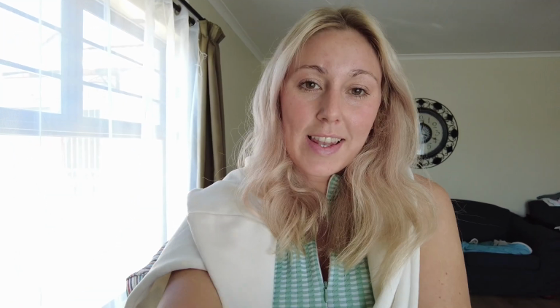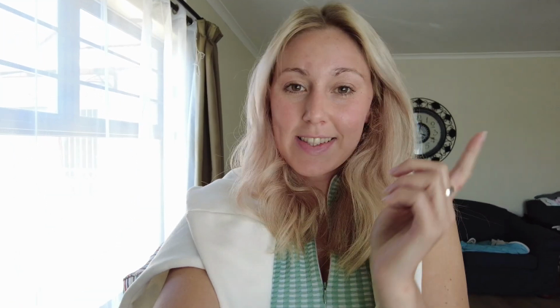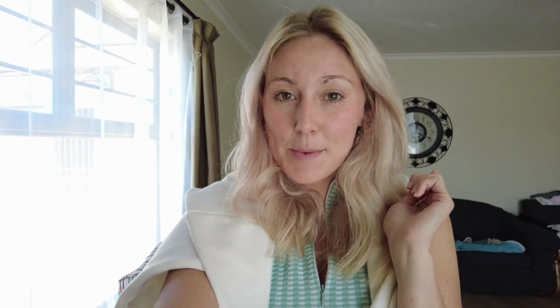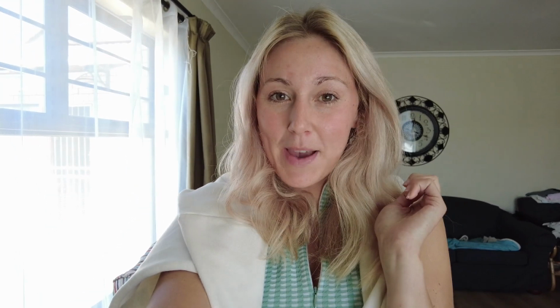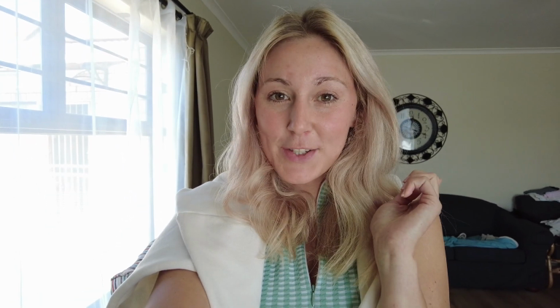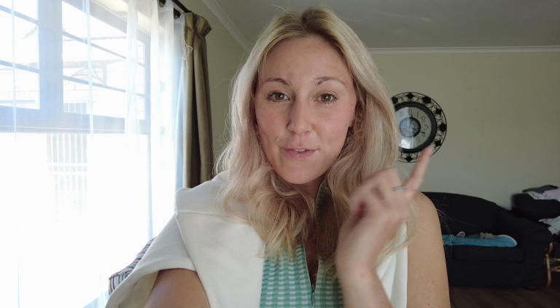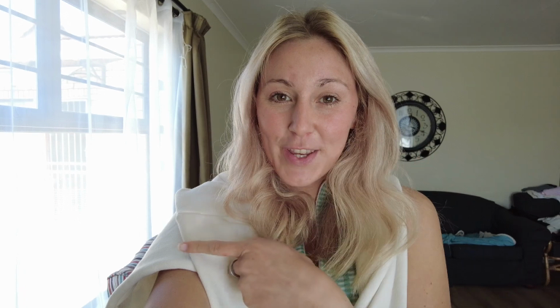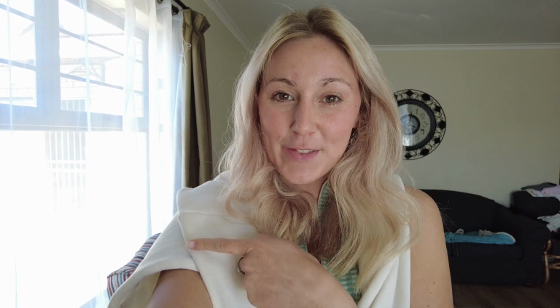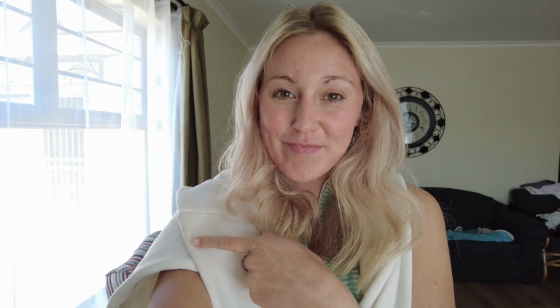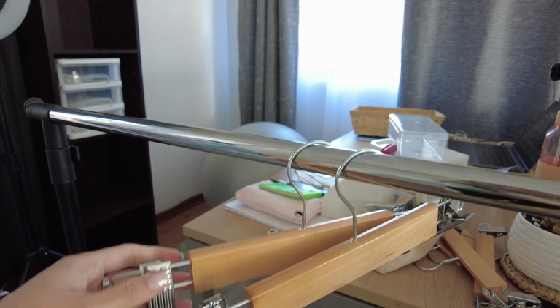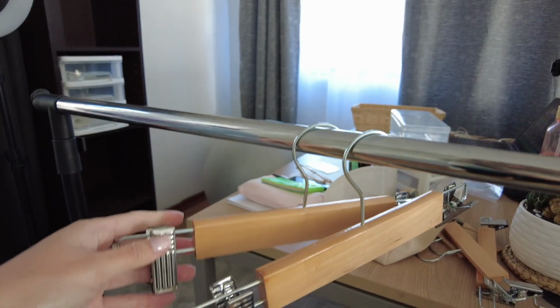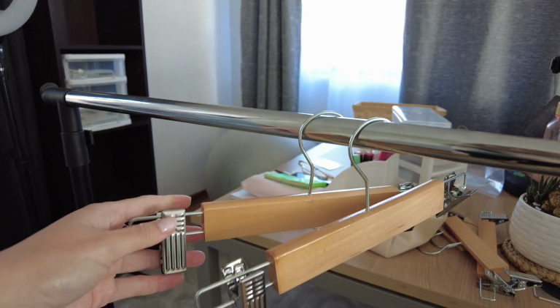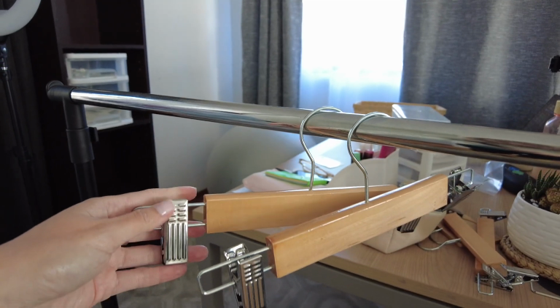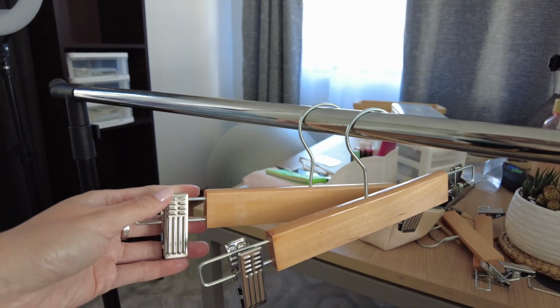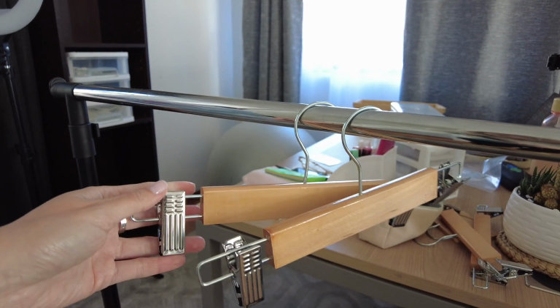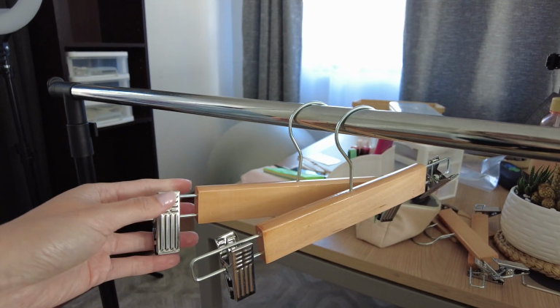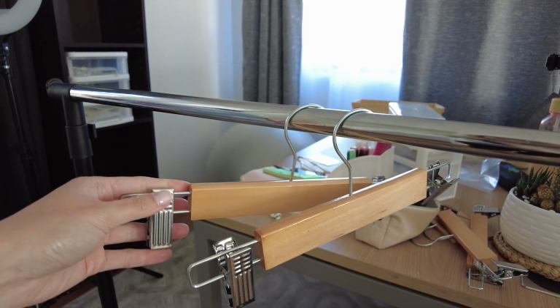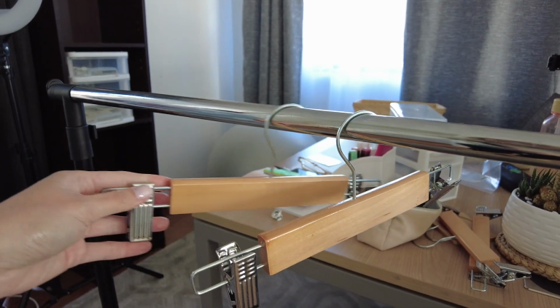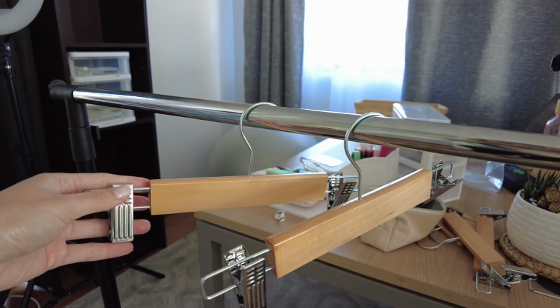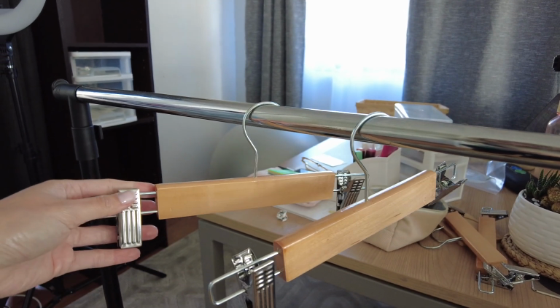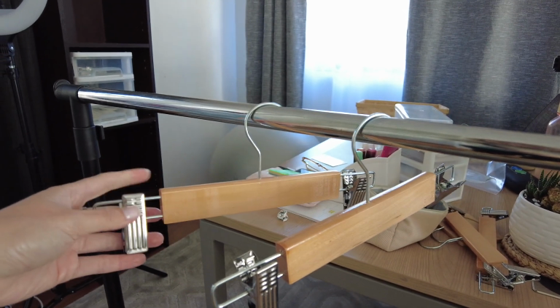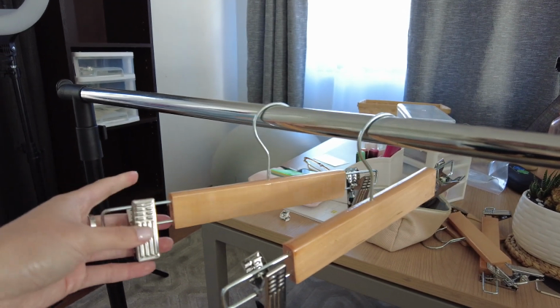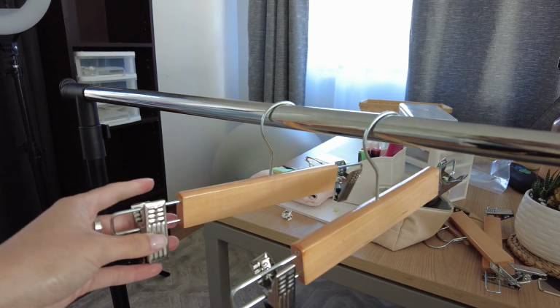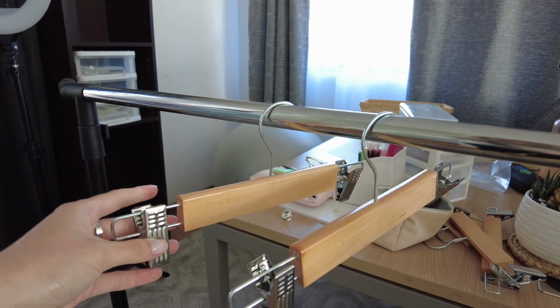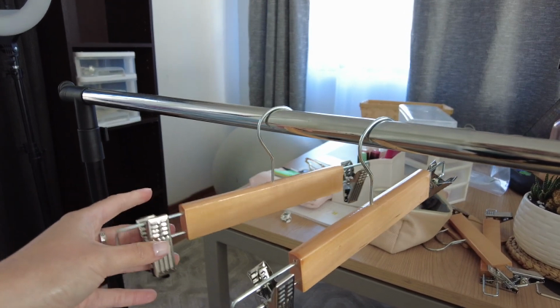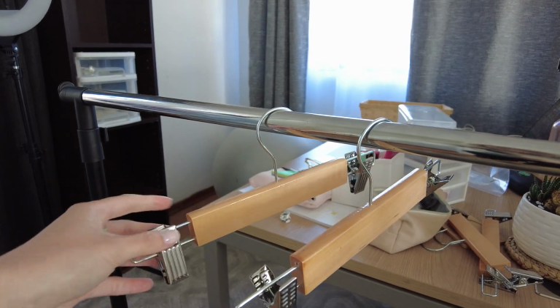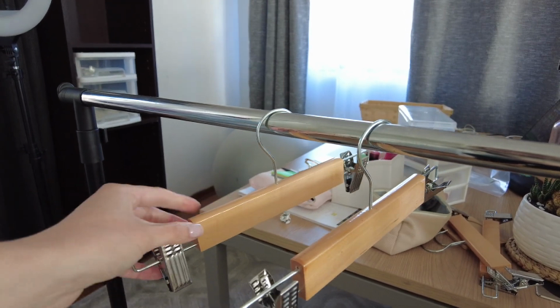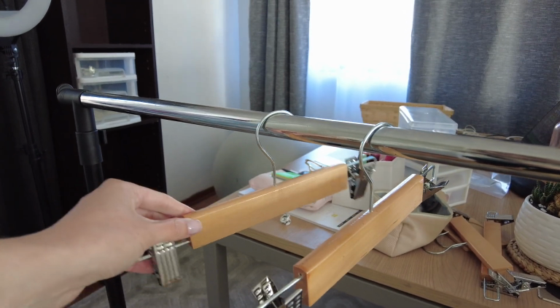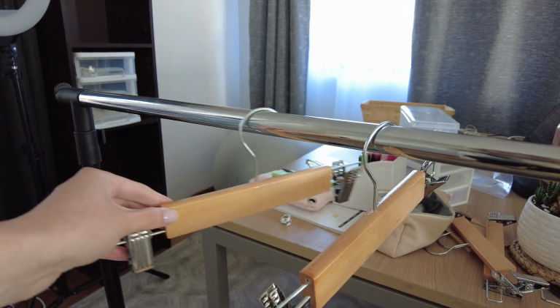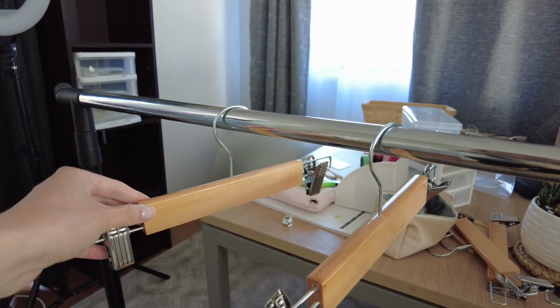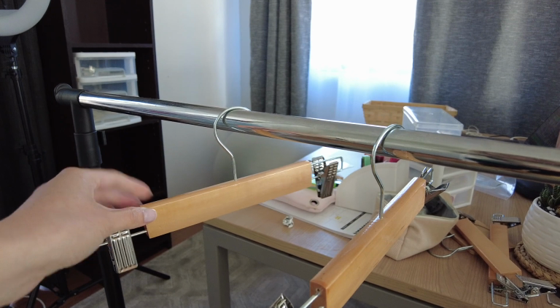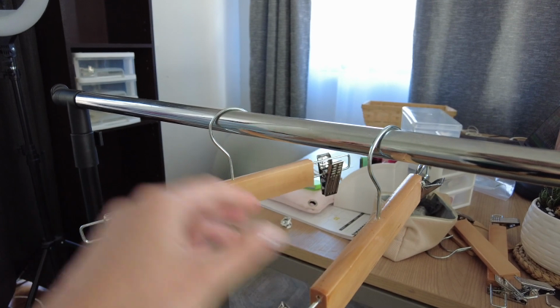Let's get back to the video. I got these hangers for our new collection, so I'm just going to hang all of them on this rail.